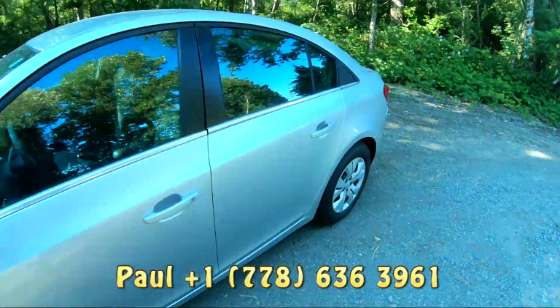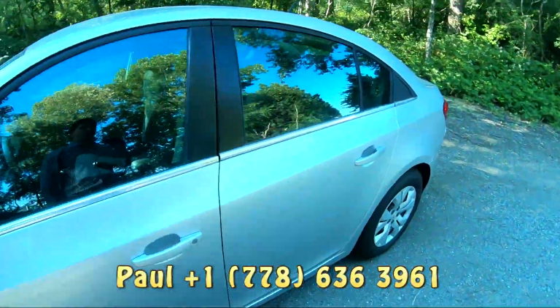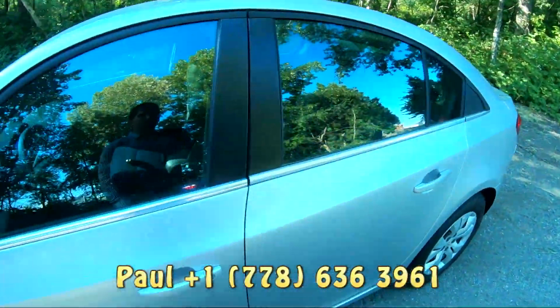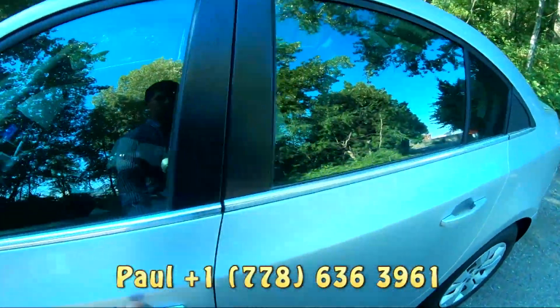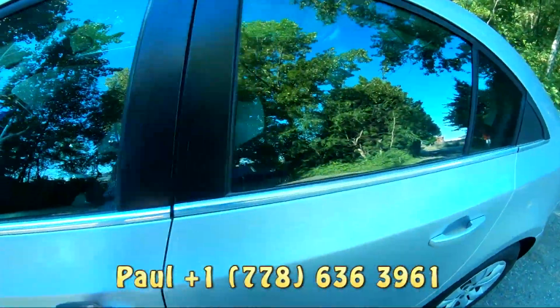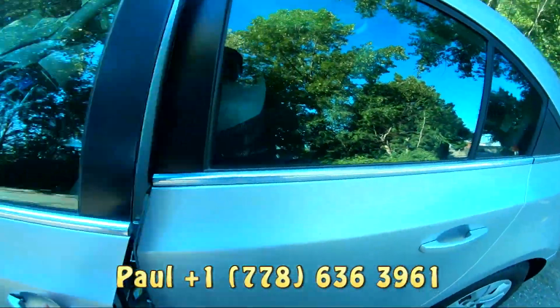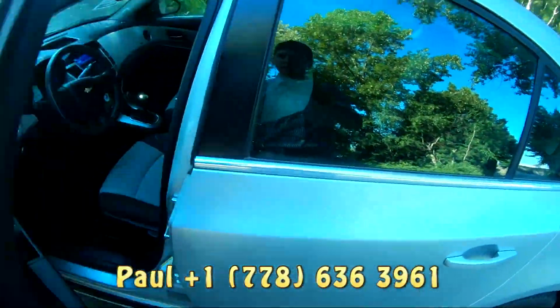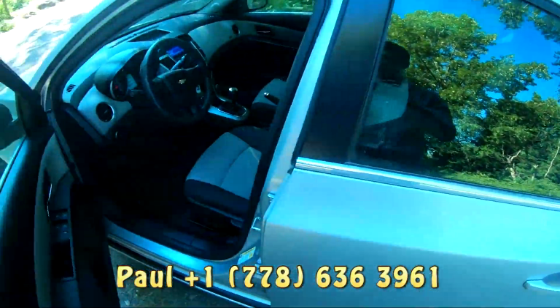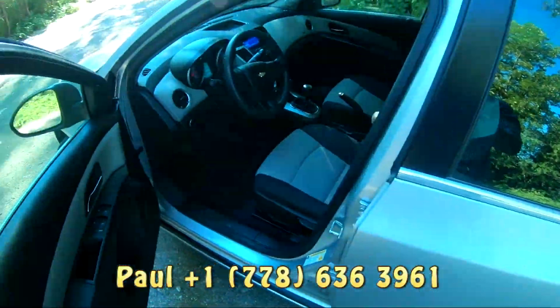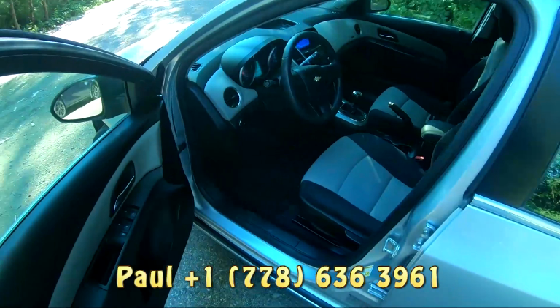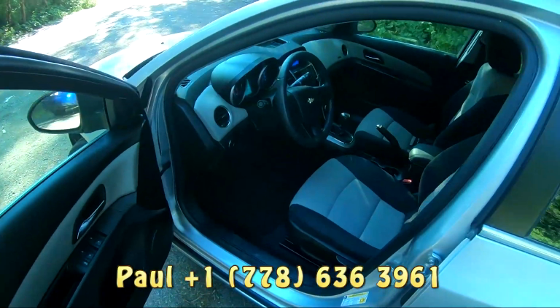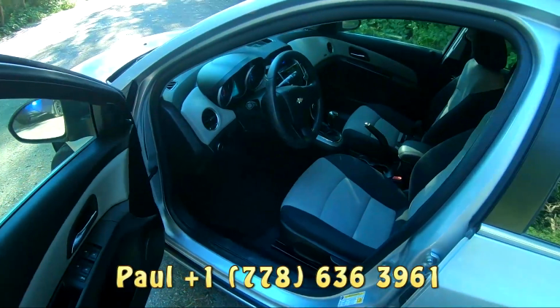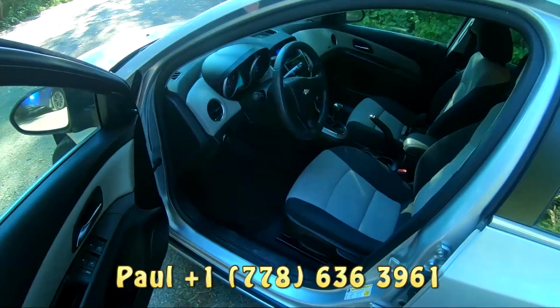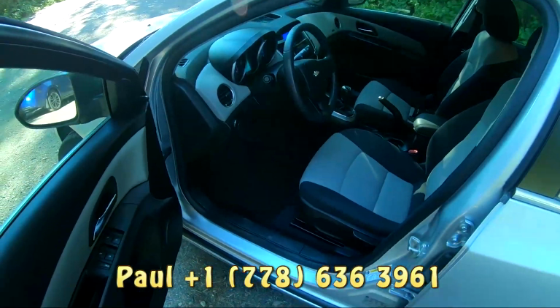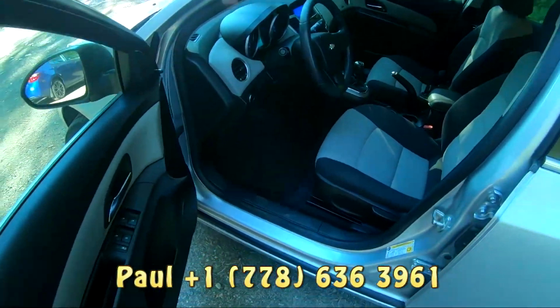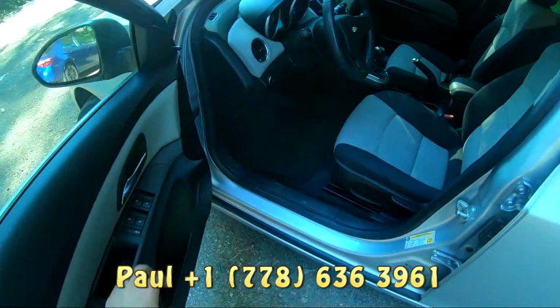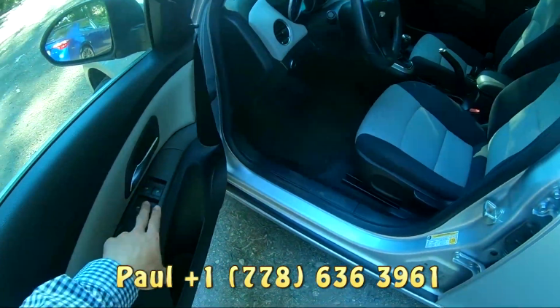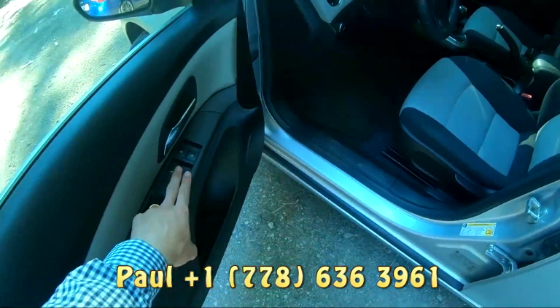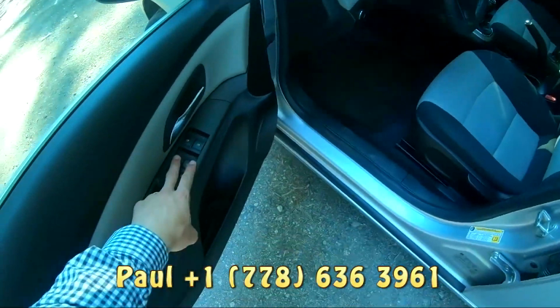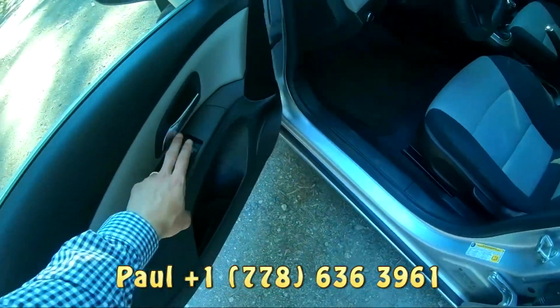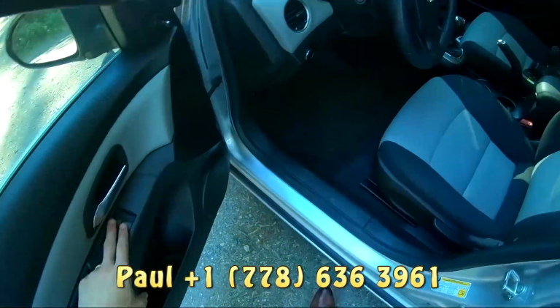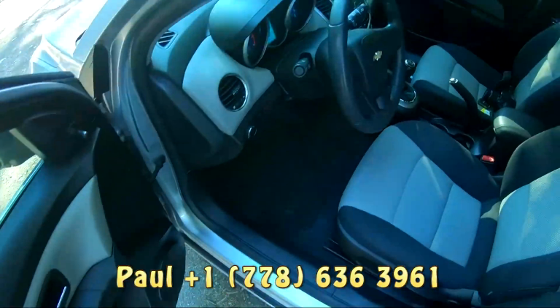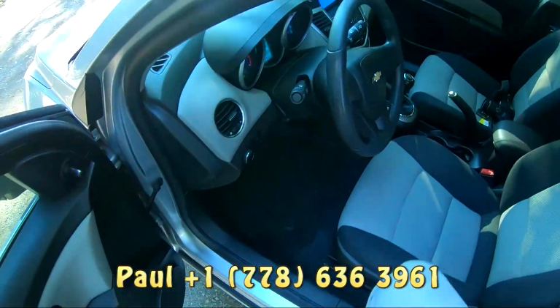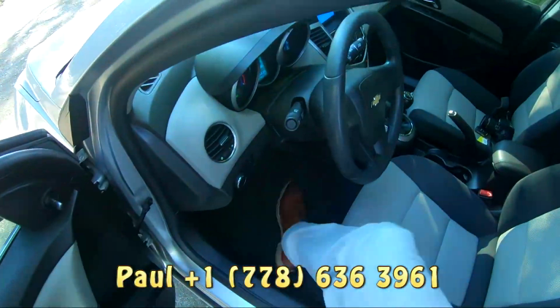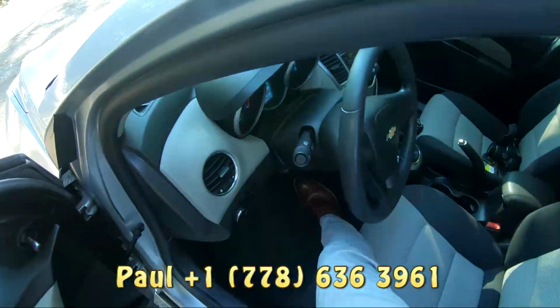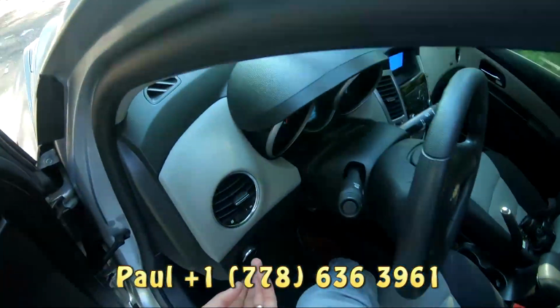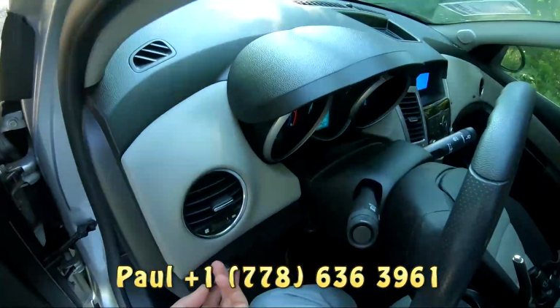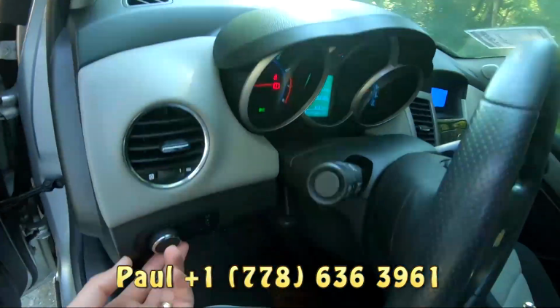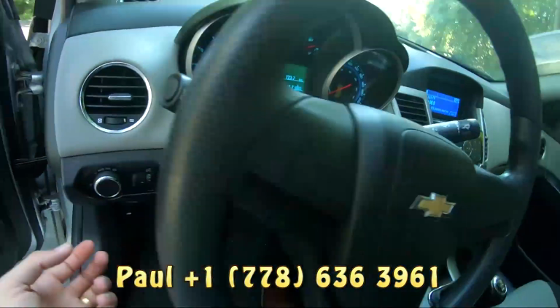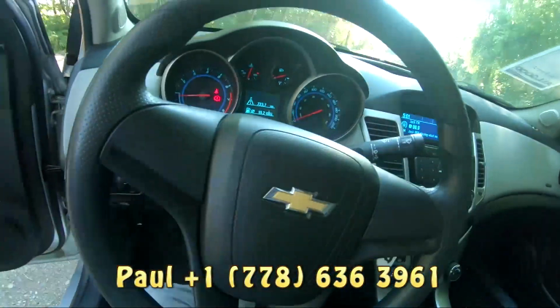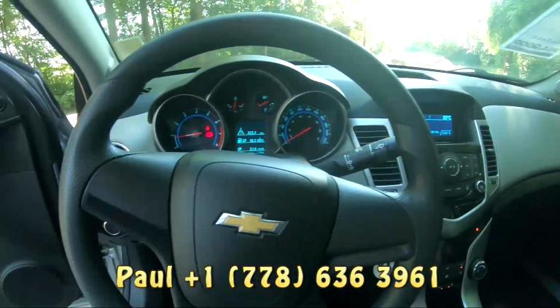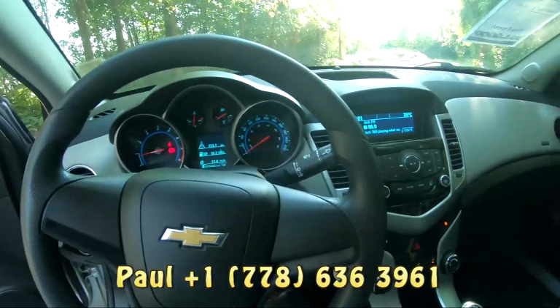Perfect for those that are on a bit of a budget. We've got power windows all the way around, and the front lights are automatic.